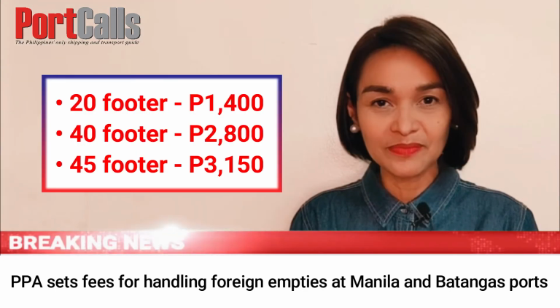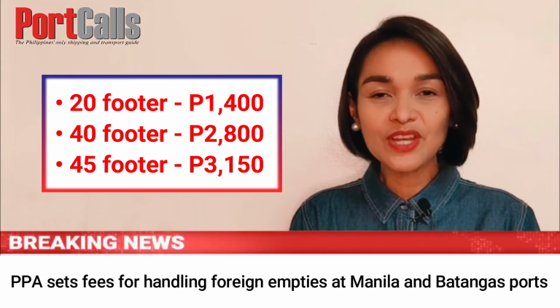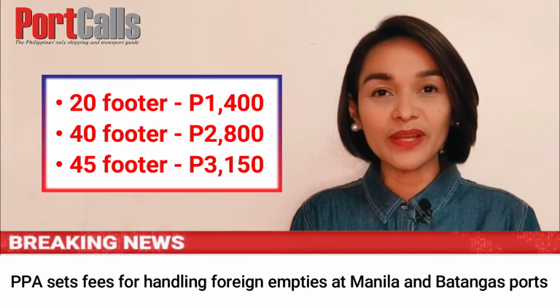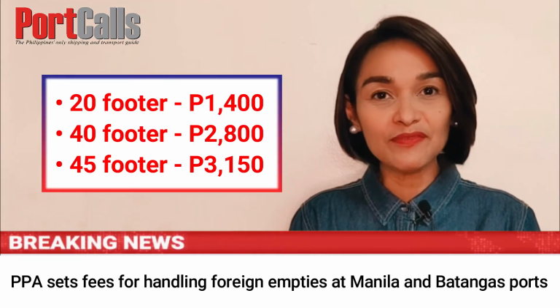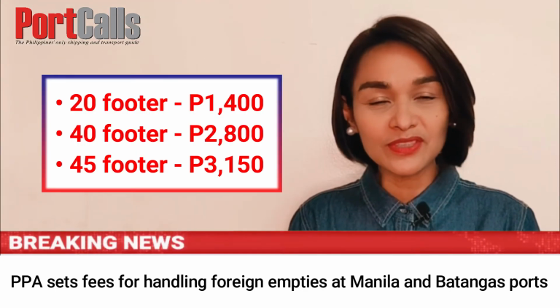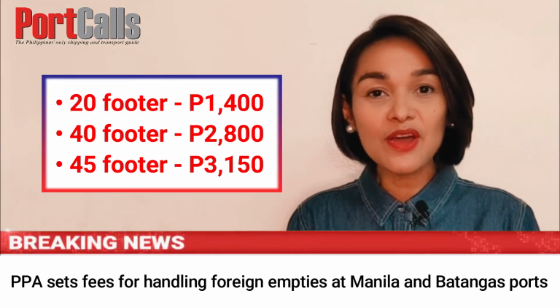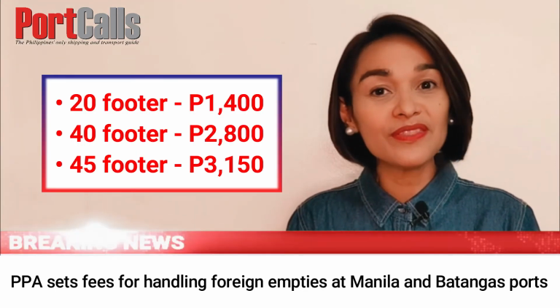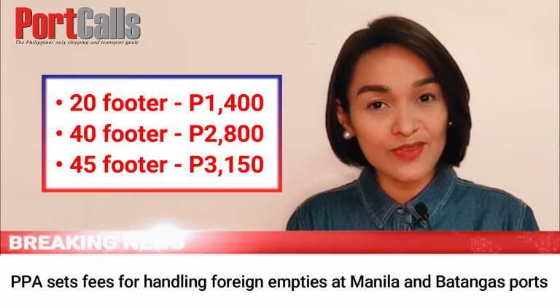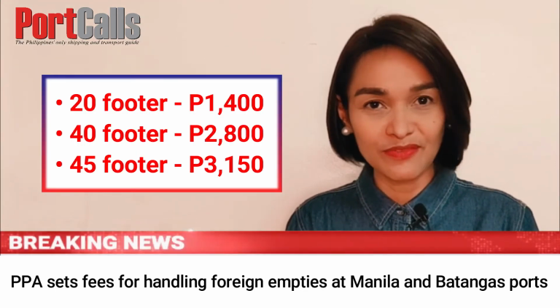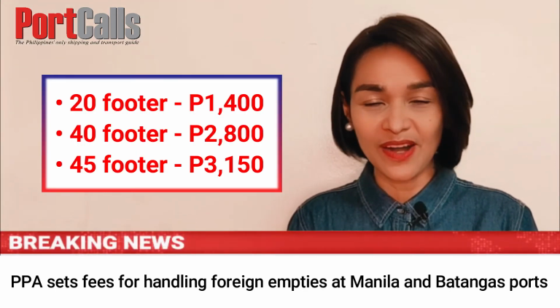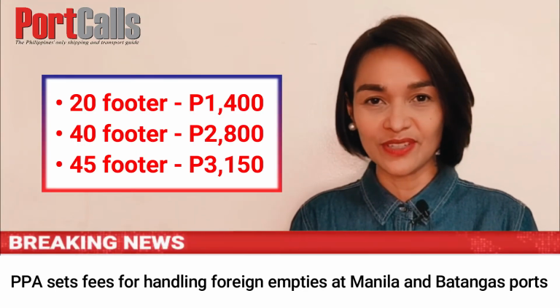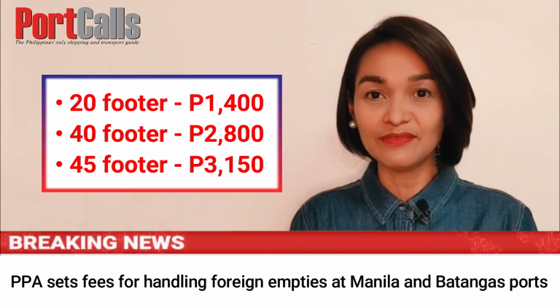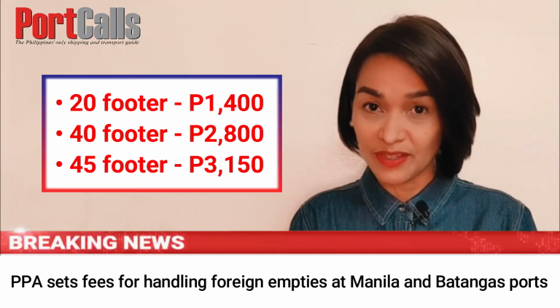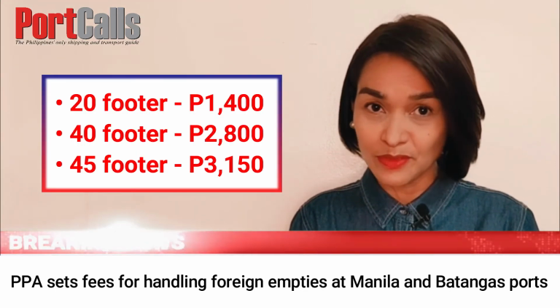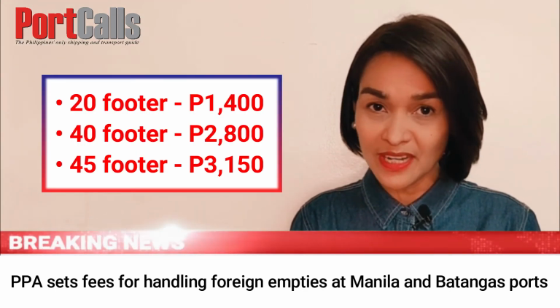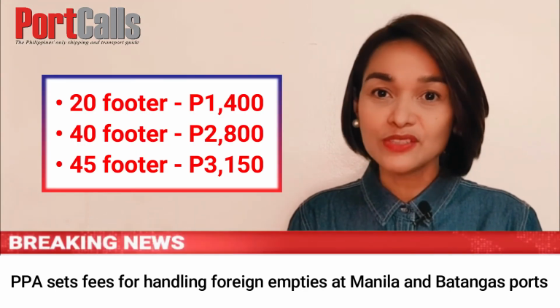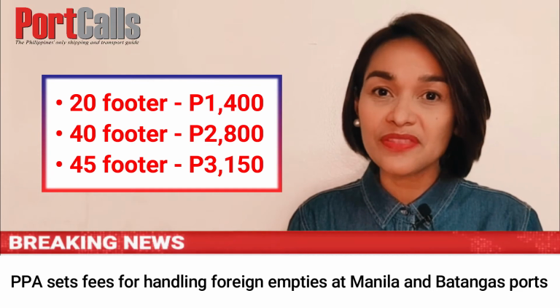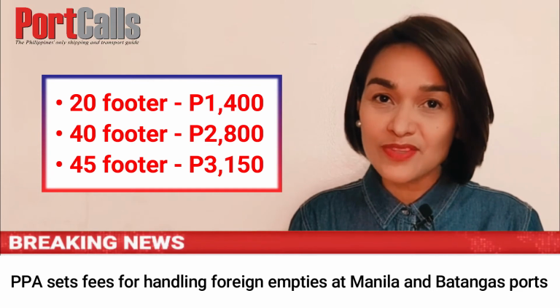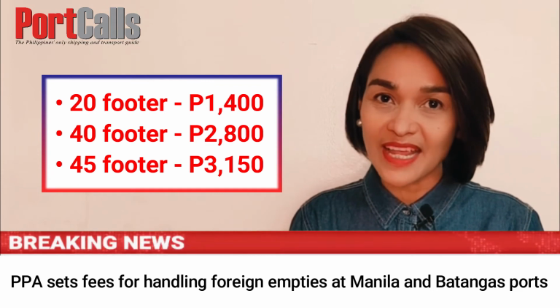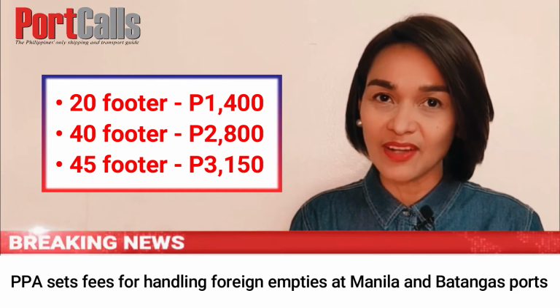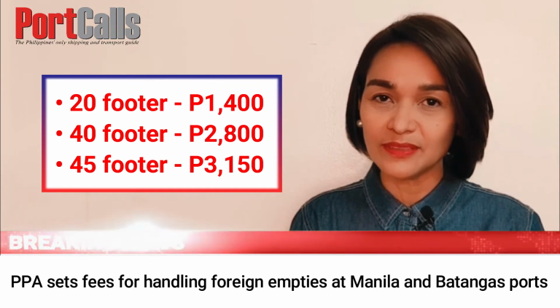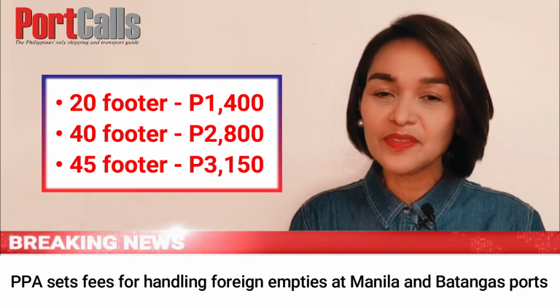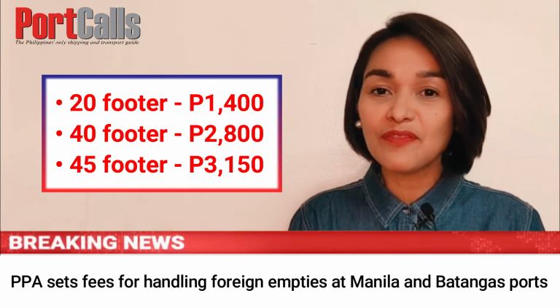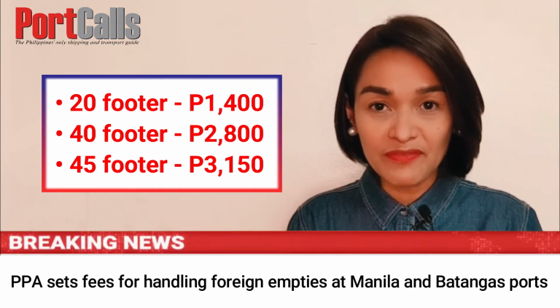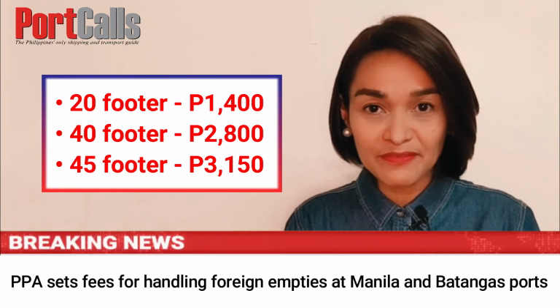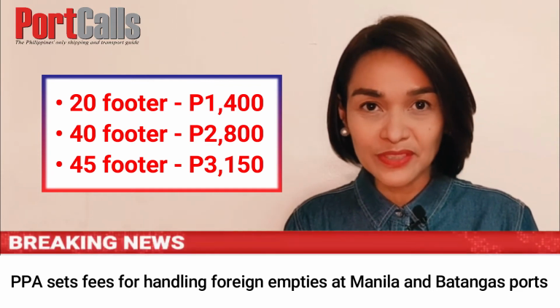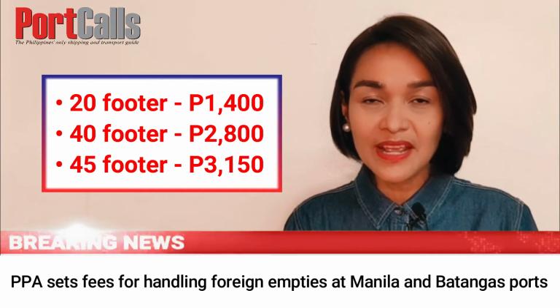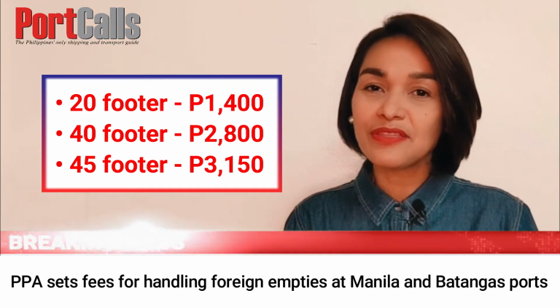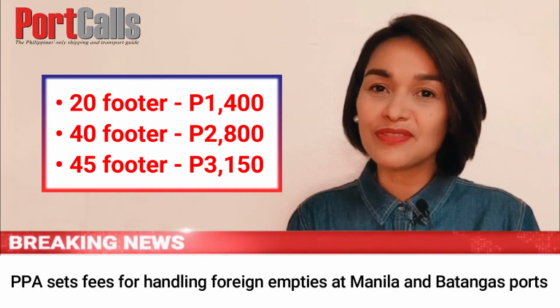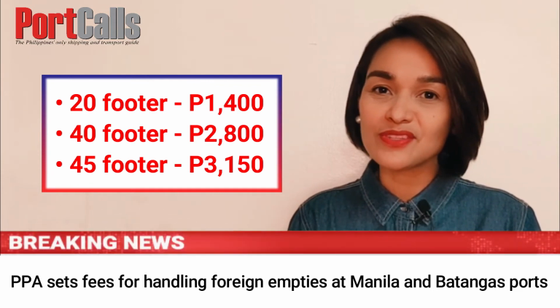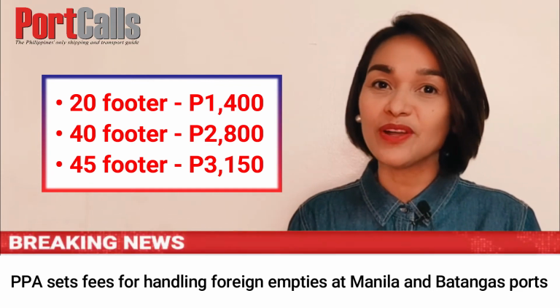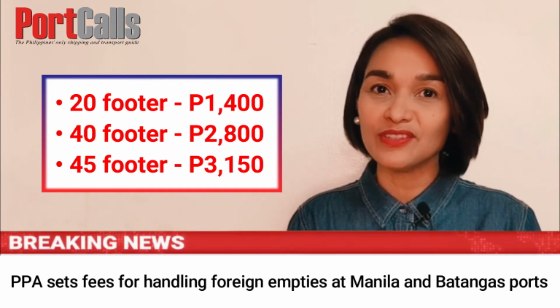20-footer: ₱1,400. 40-footer: ₱2,800. 45-footer: ₱3,150.